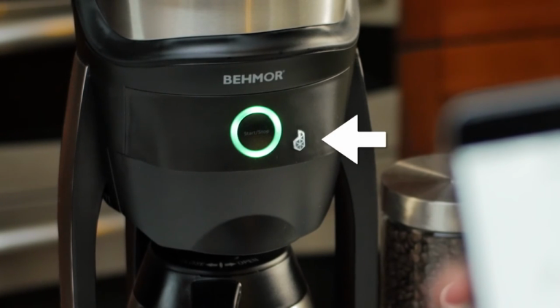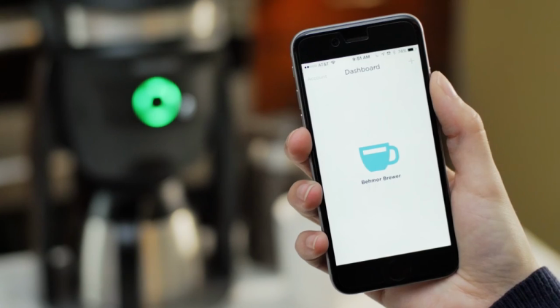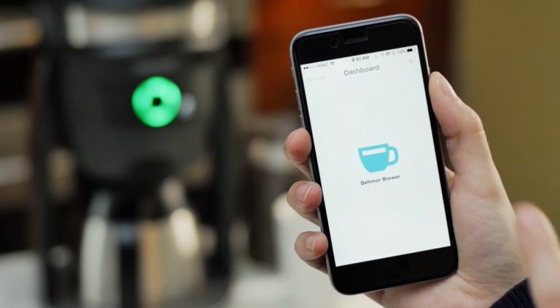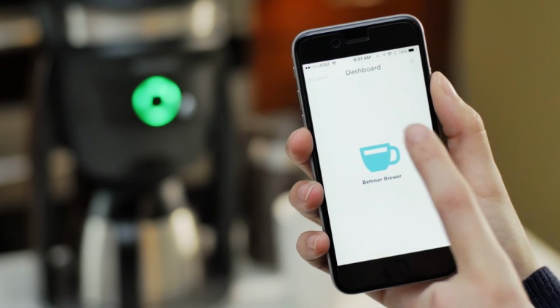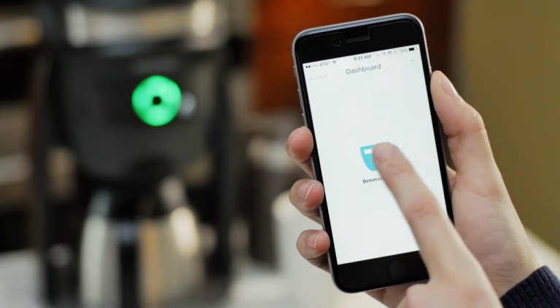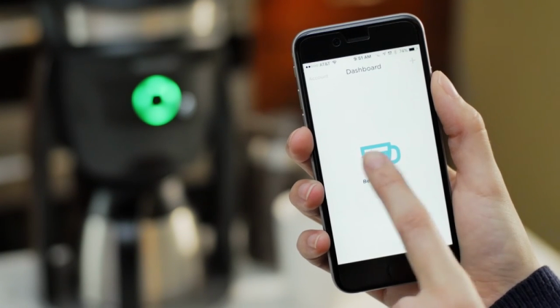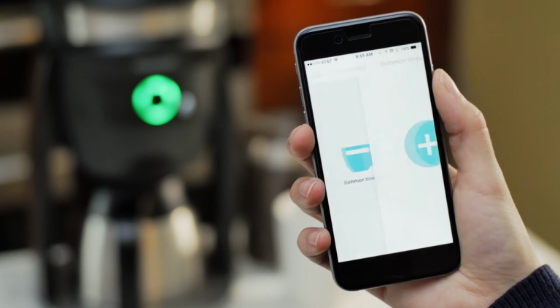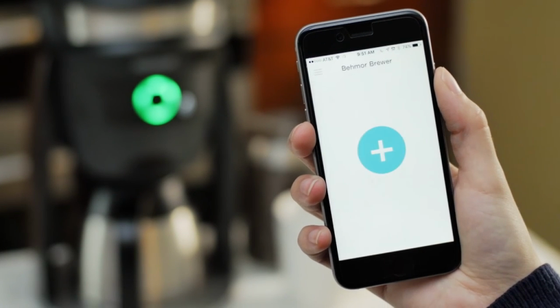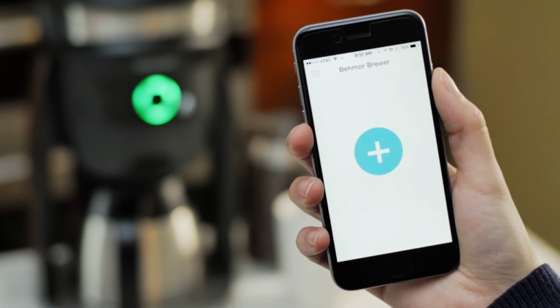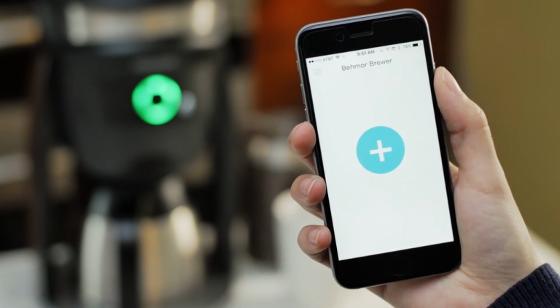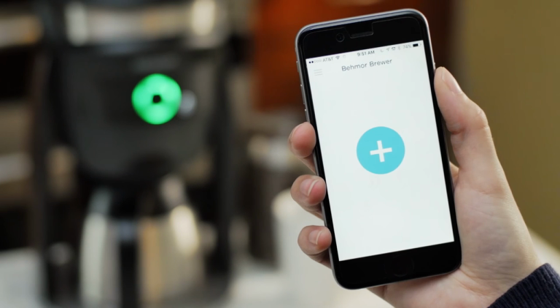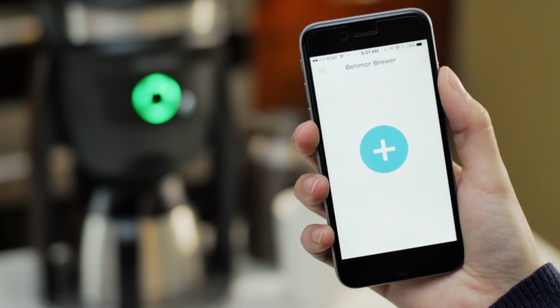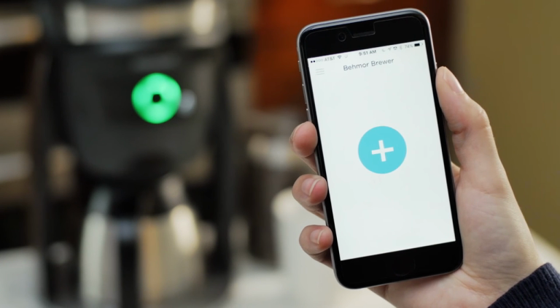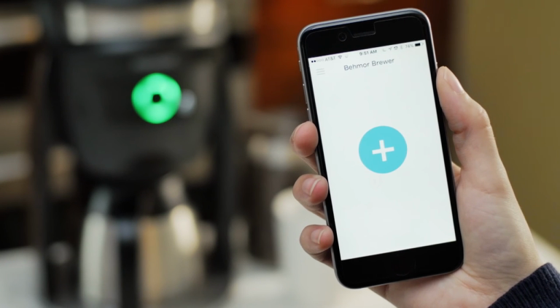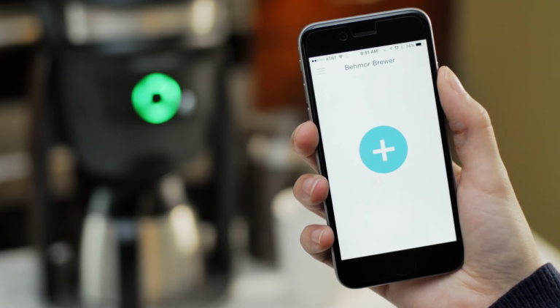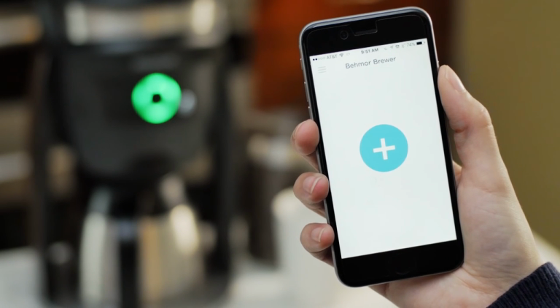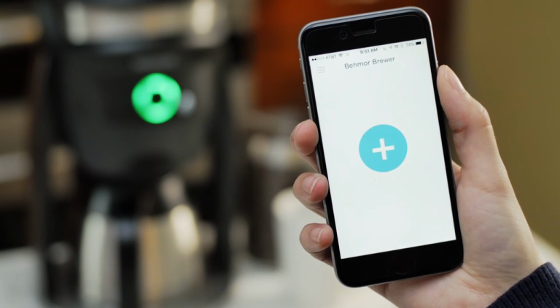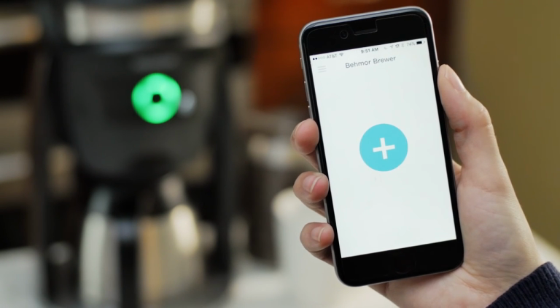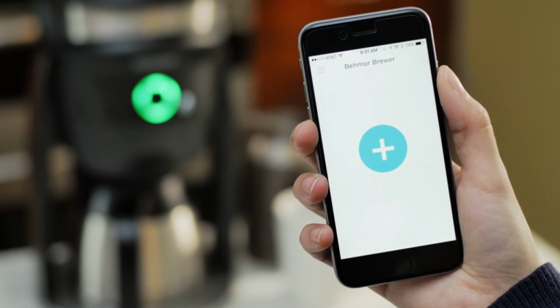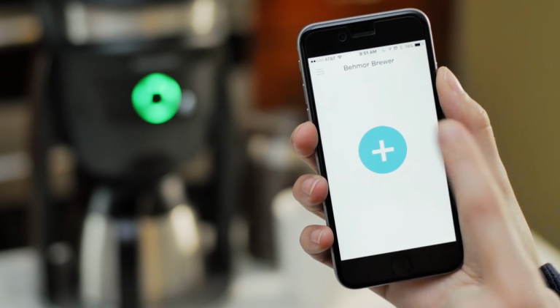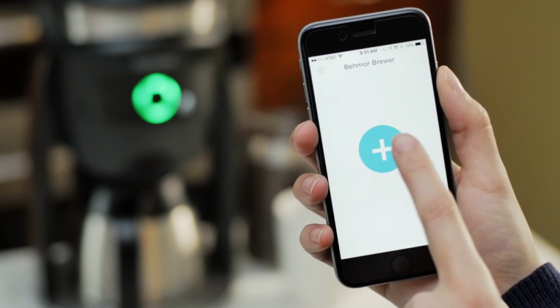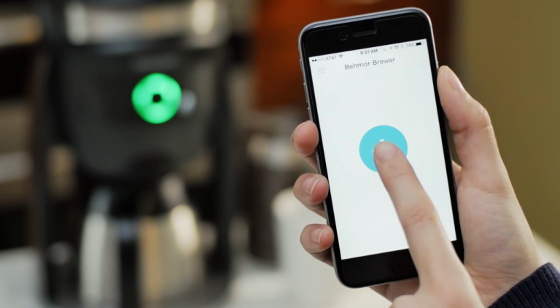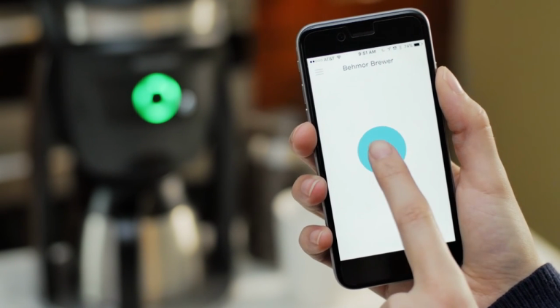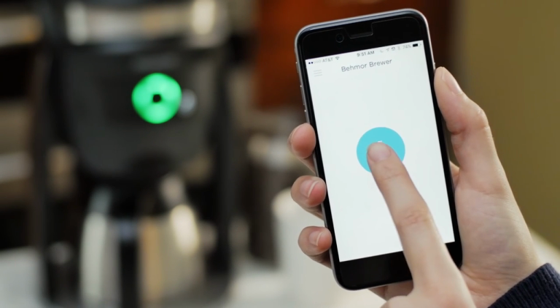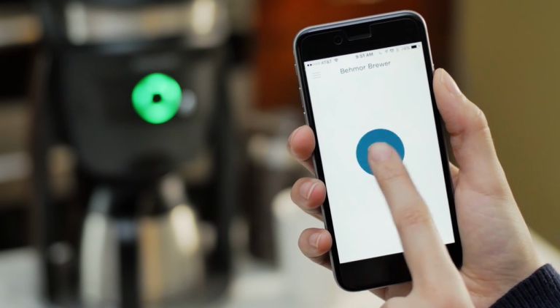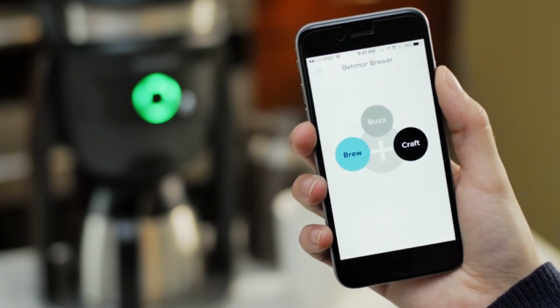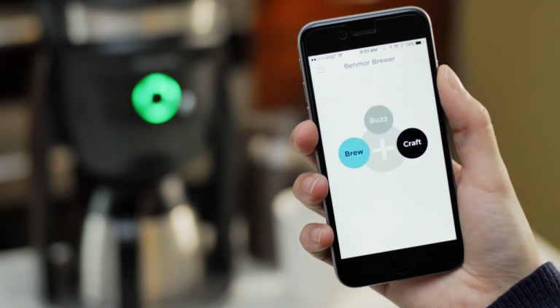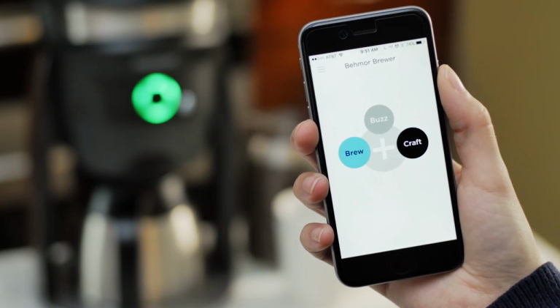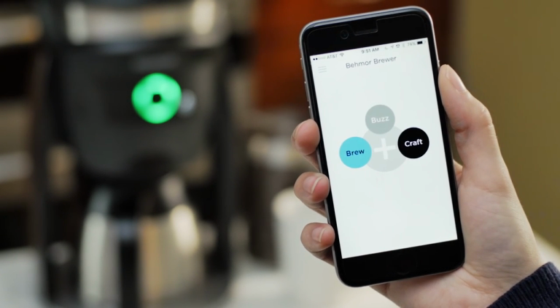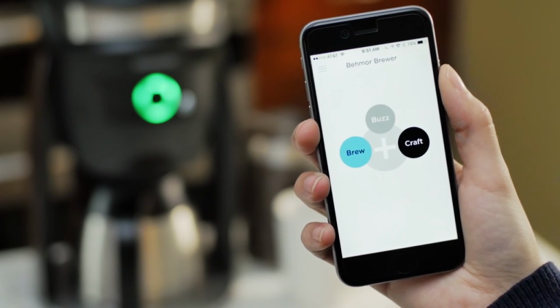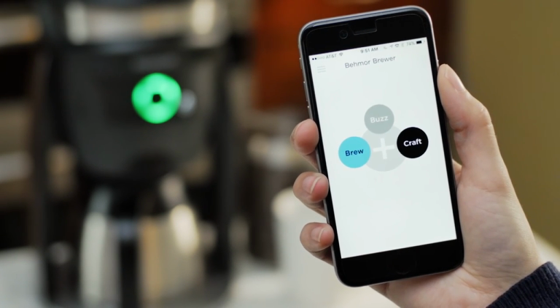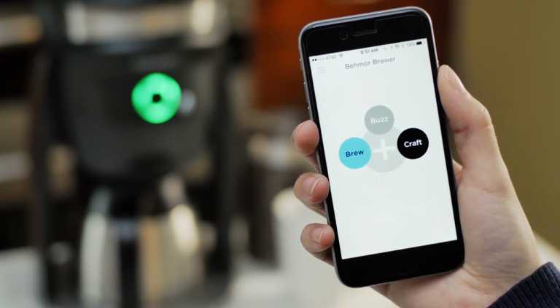Tap the blue coffee mug icon and it'll become a large plus symbol. Now, just tap that plus sign and begin brewing.